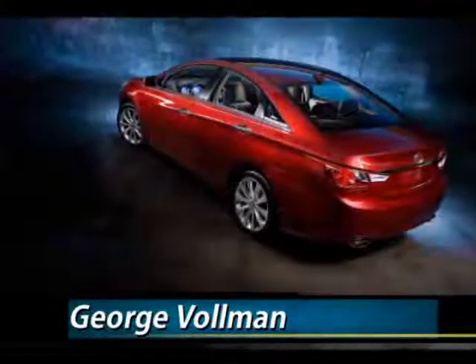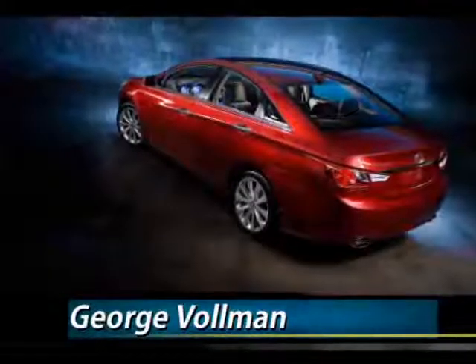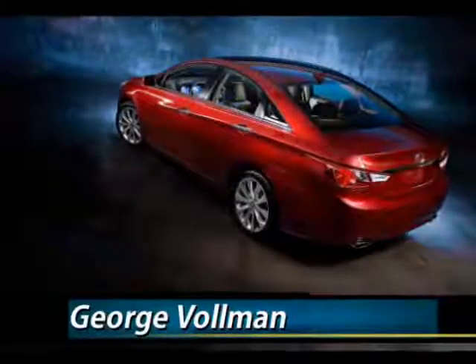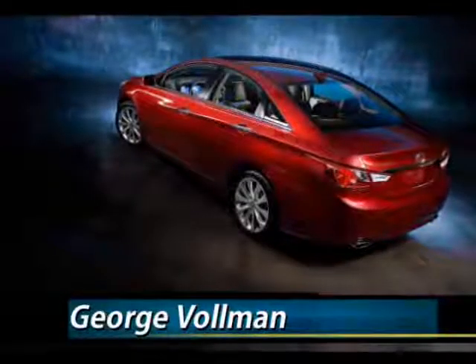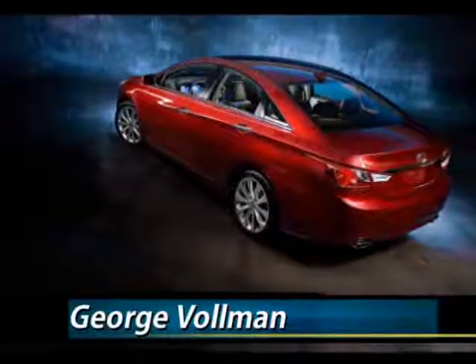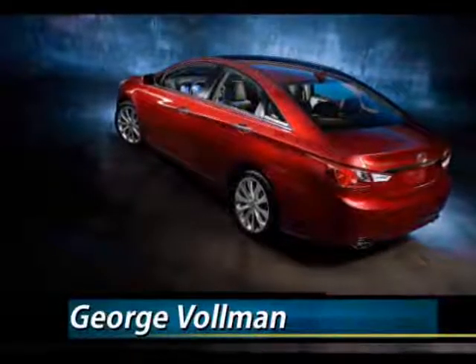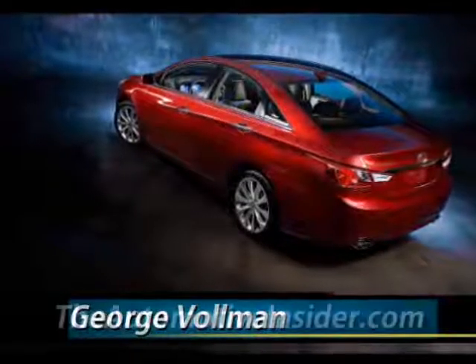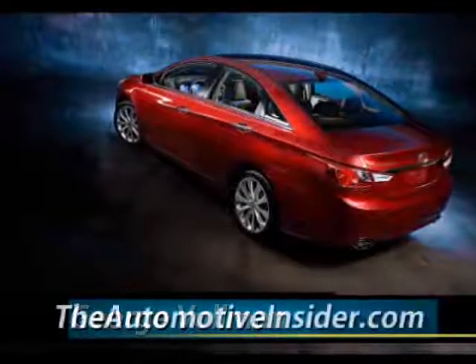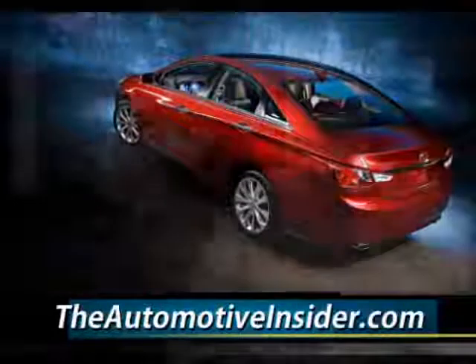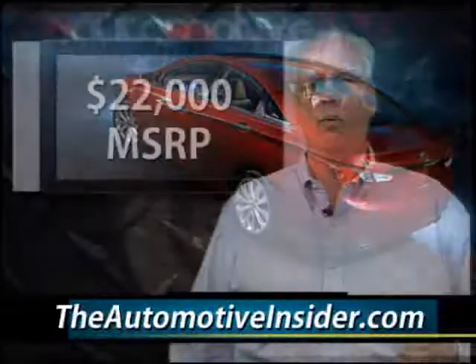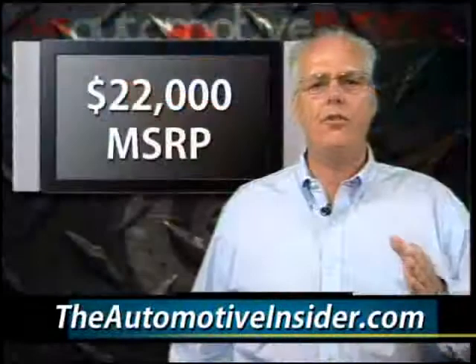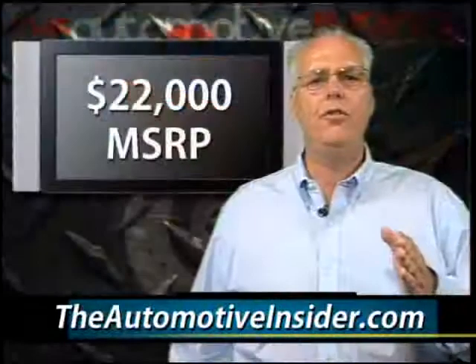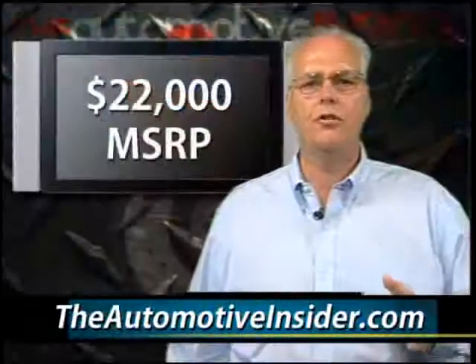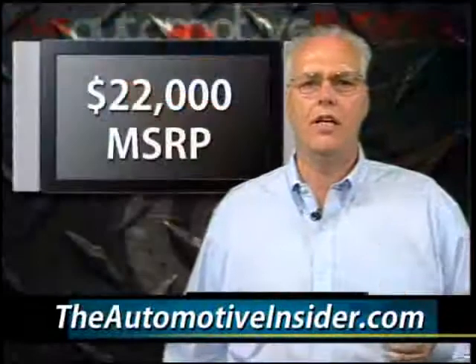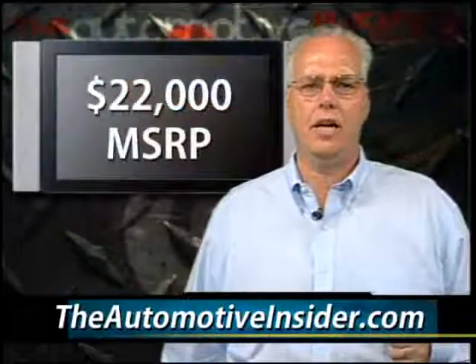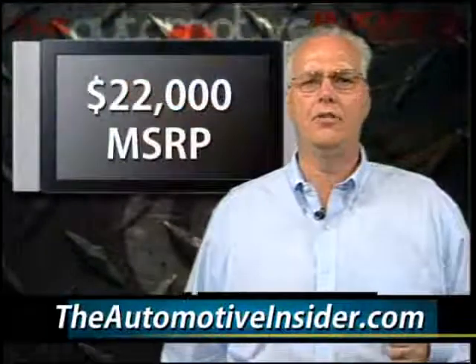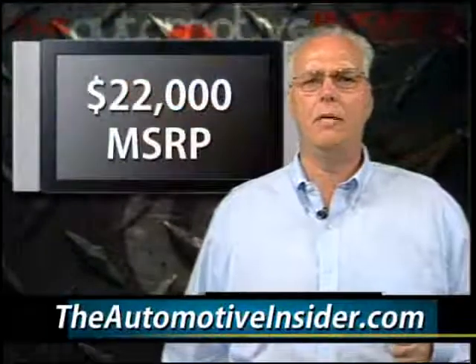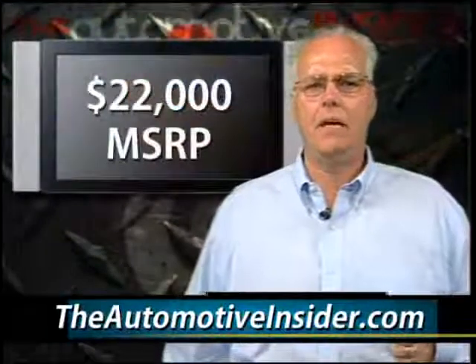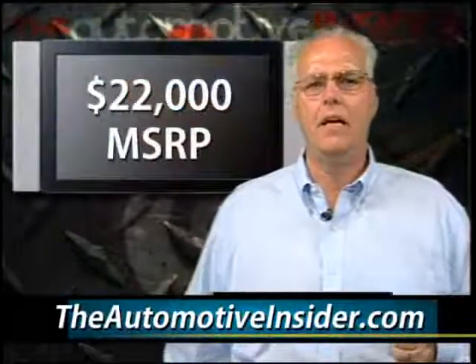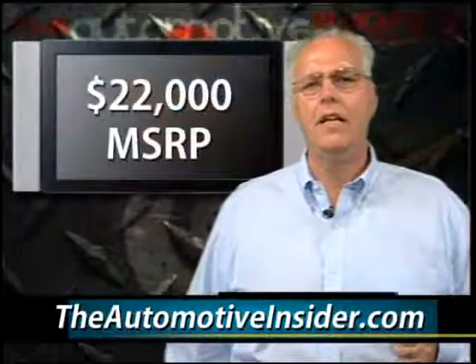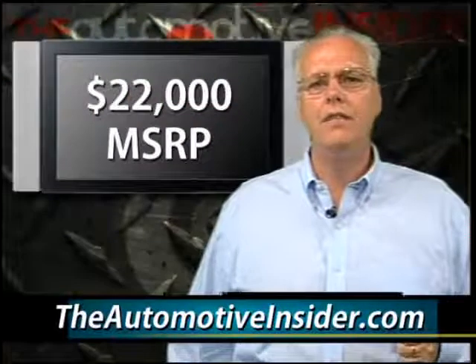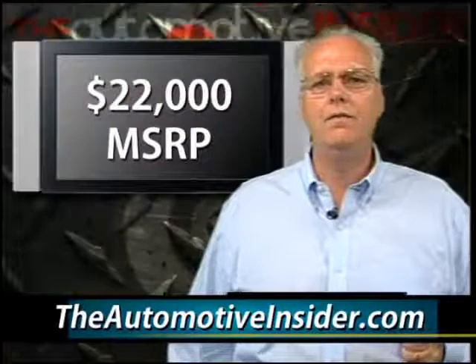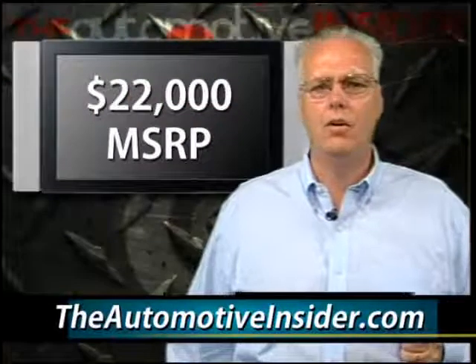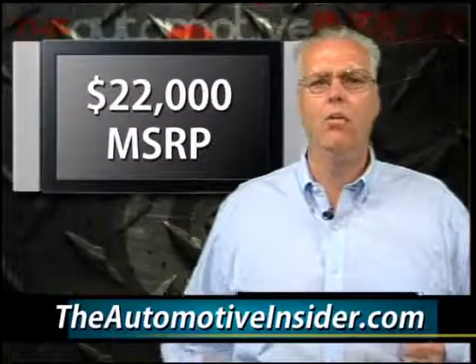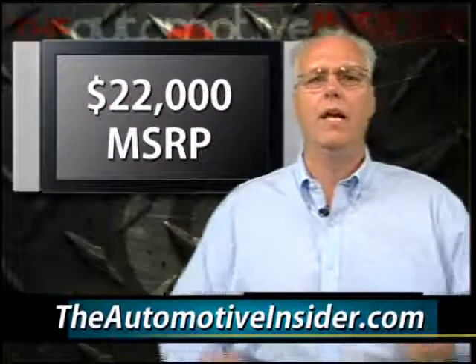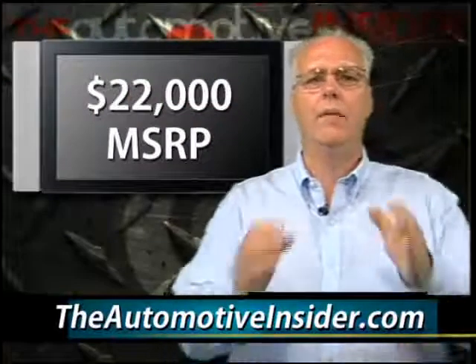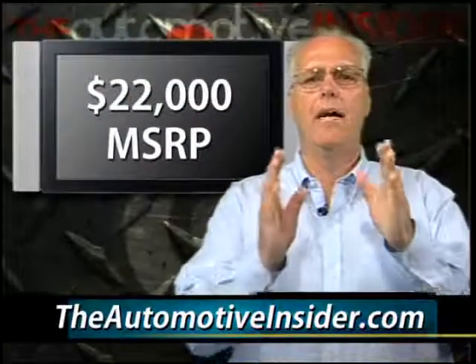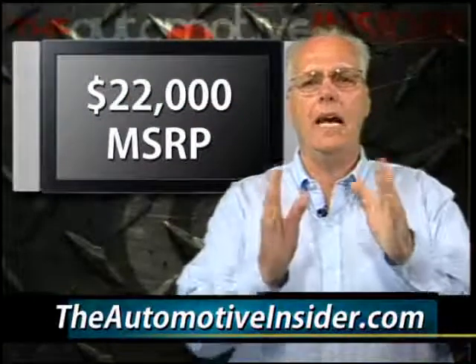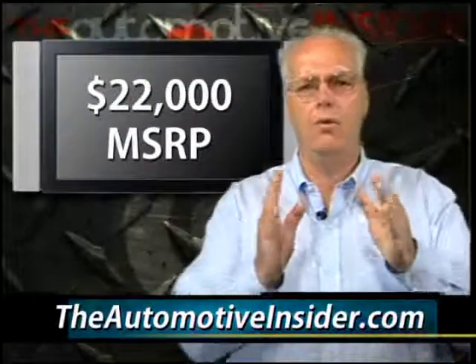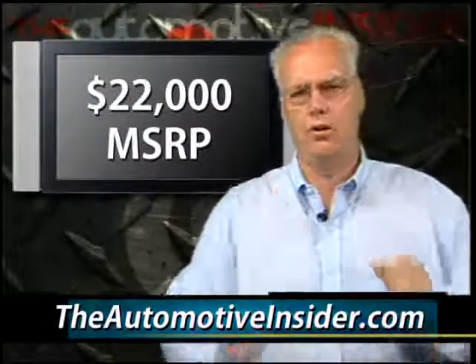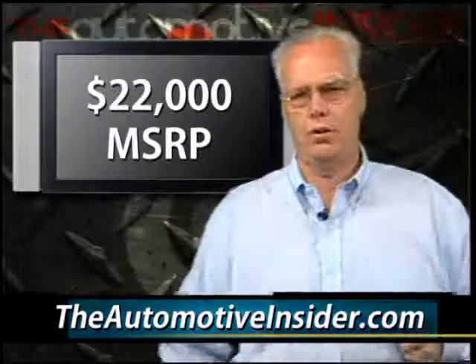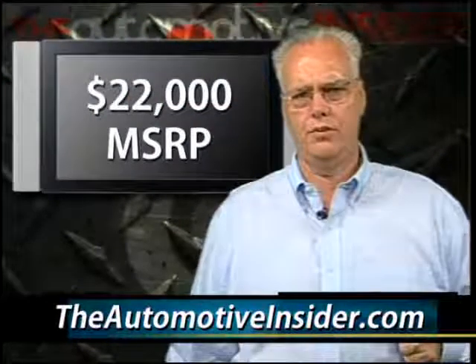Finally, the fit and finish is excellent and at $22,000 MSRP, this vehicle will end up on everyone's shortlist.